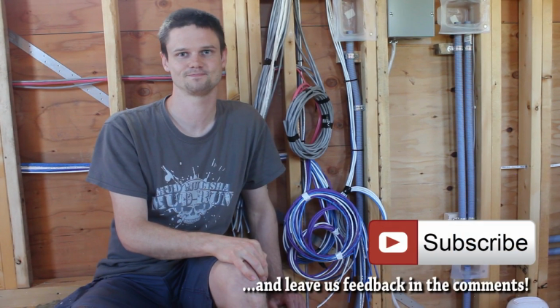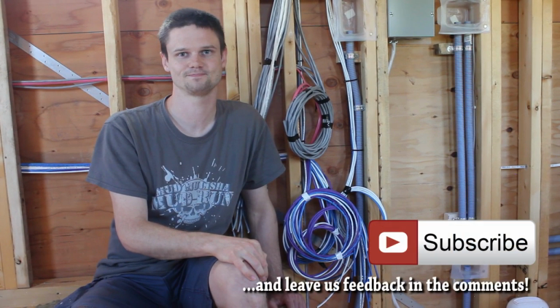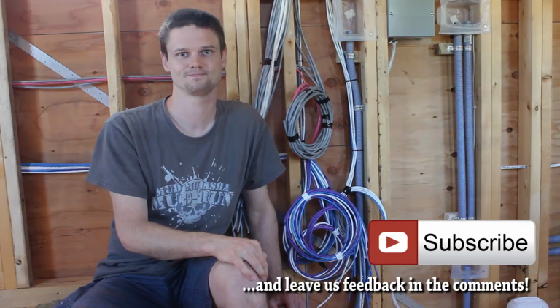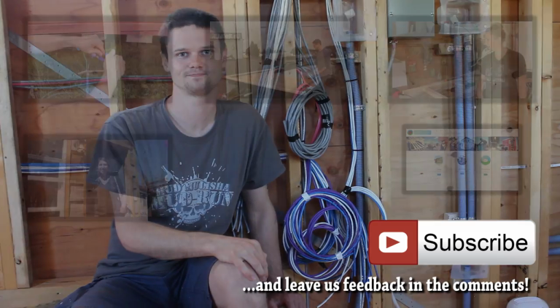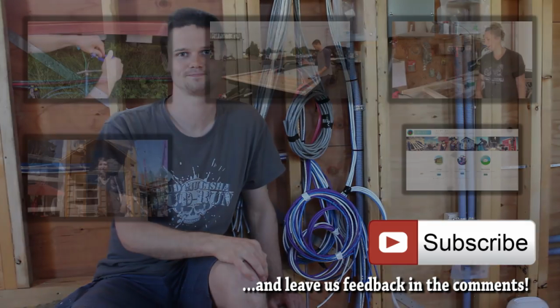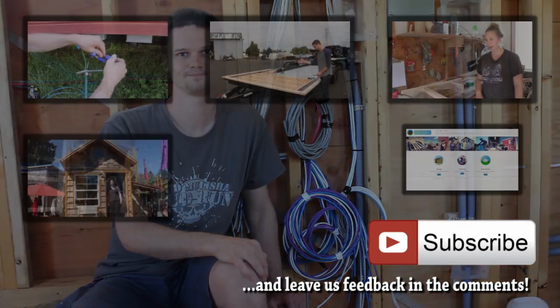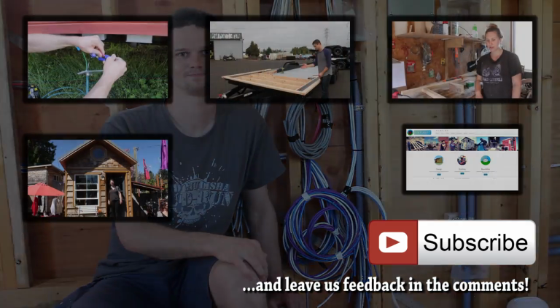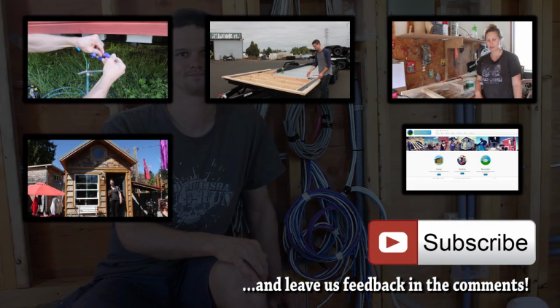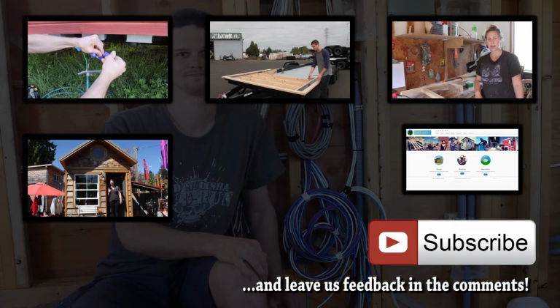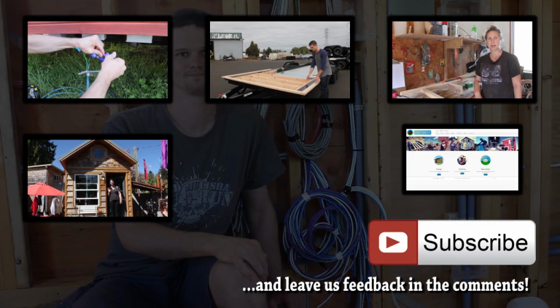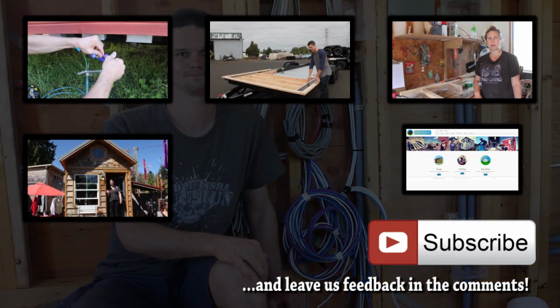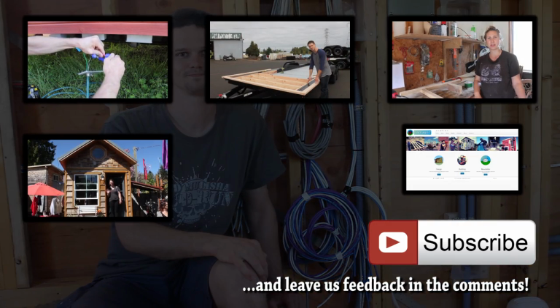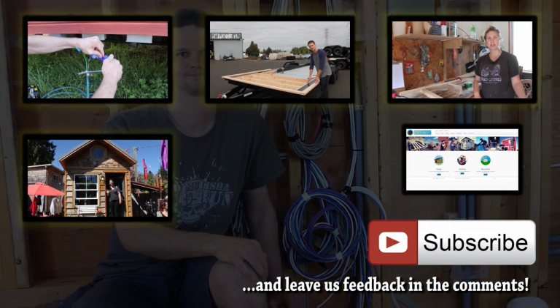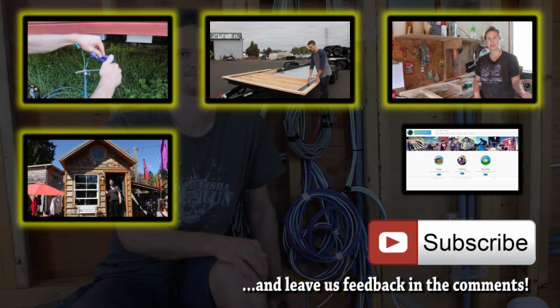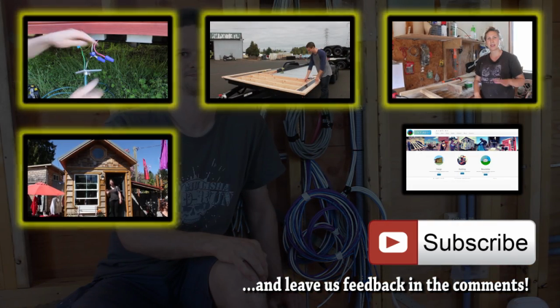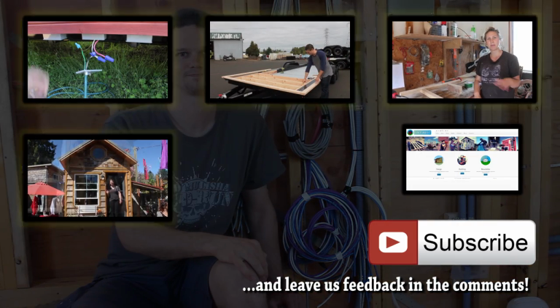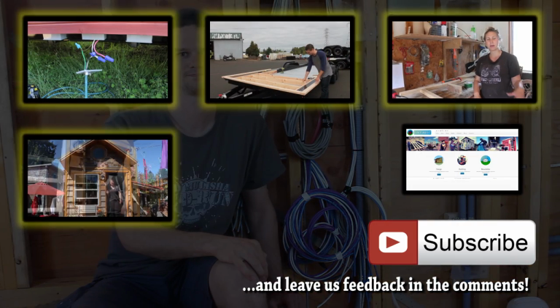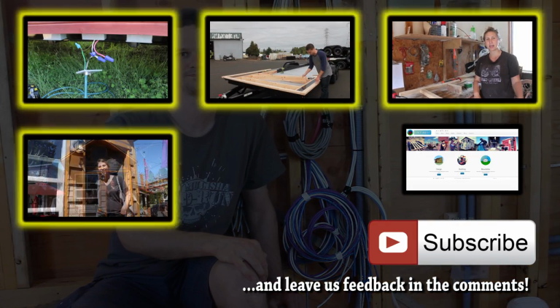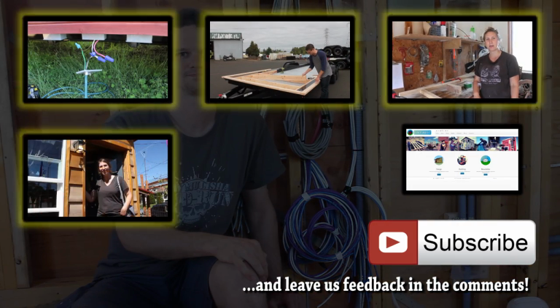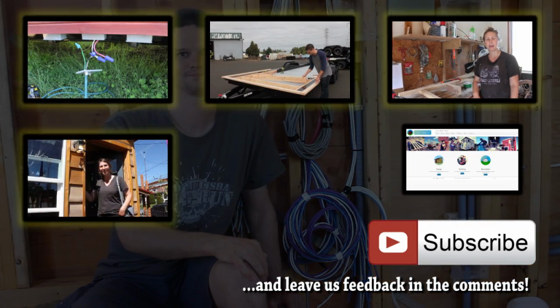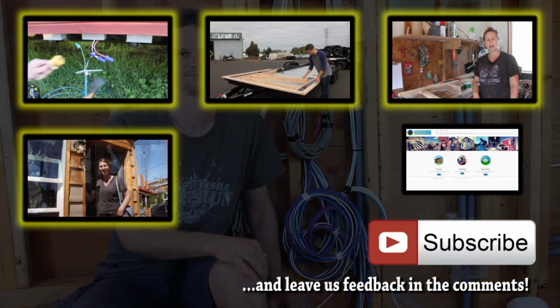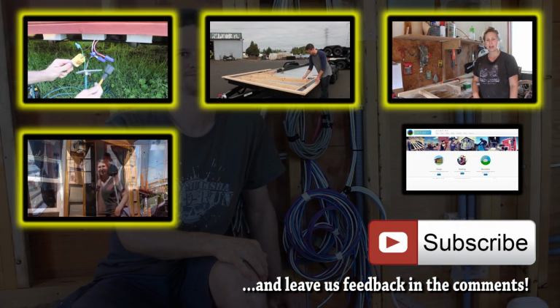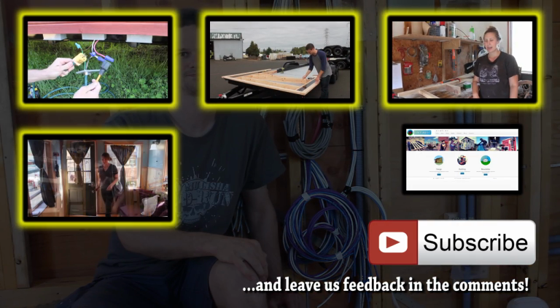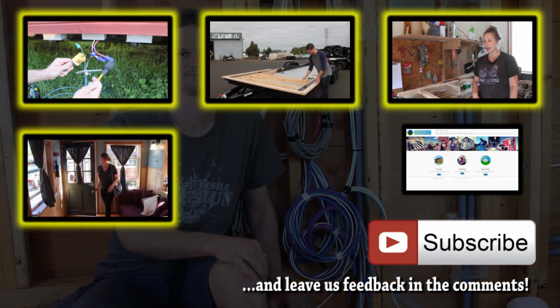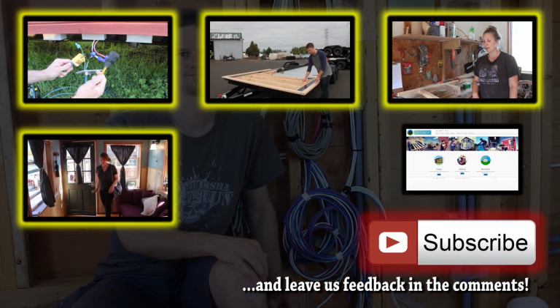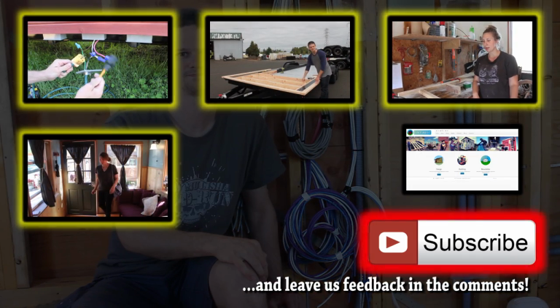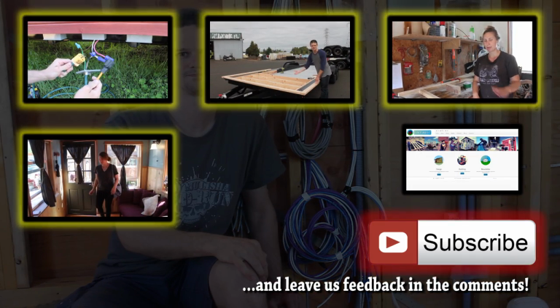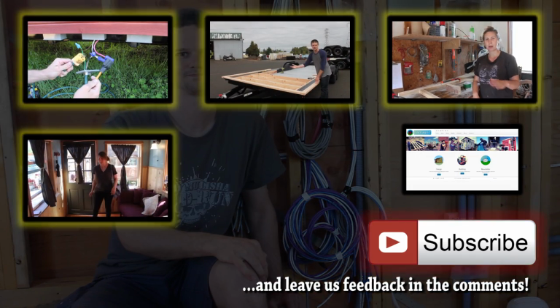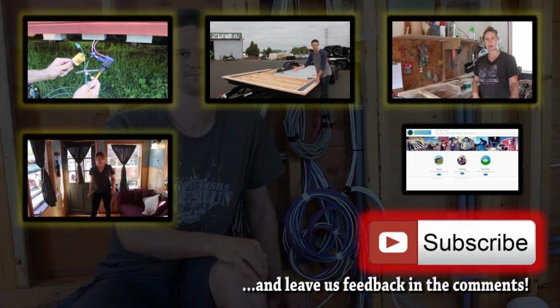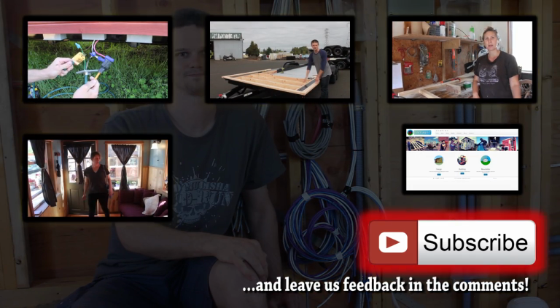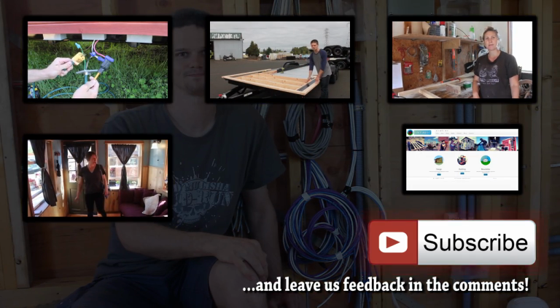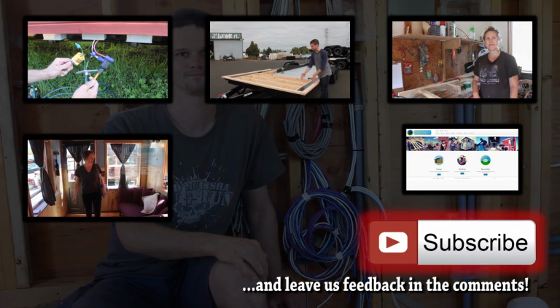If you want to see some of our previous videos, click on the preview tiles, and subscribe if you want to follow our progress.